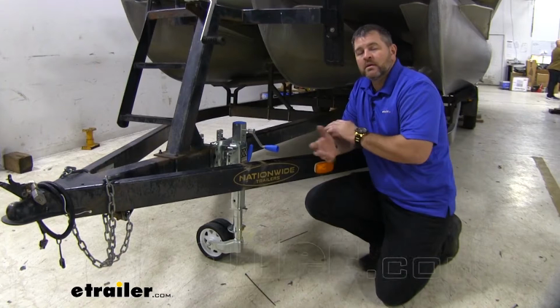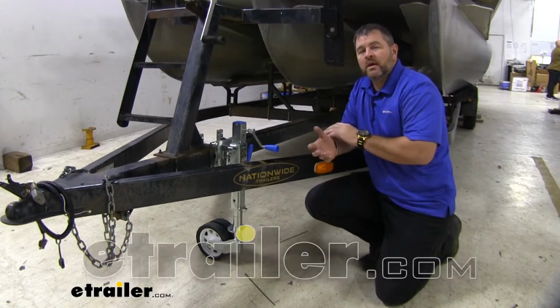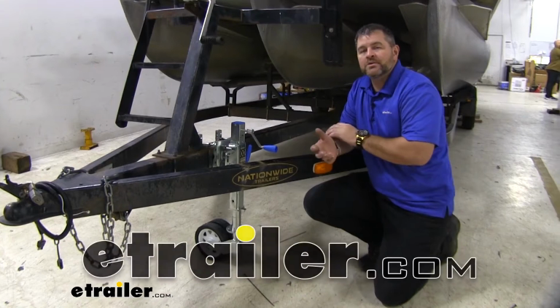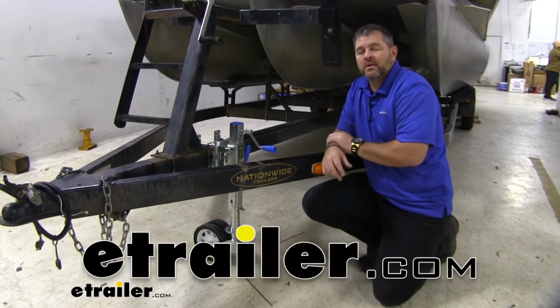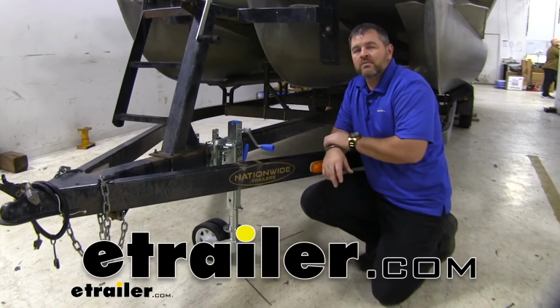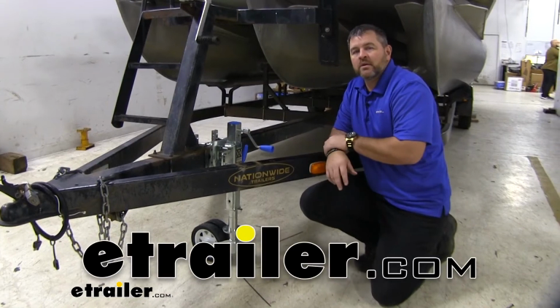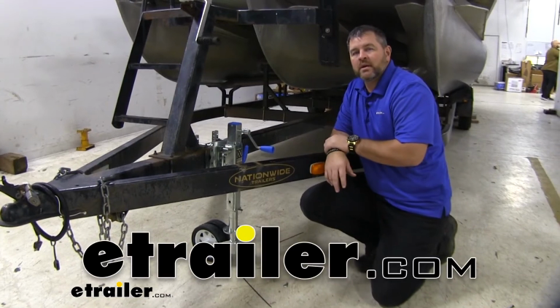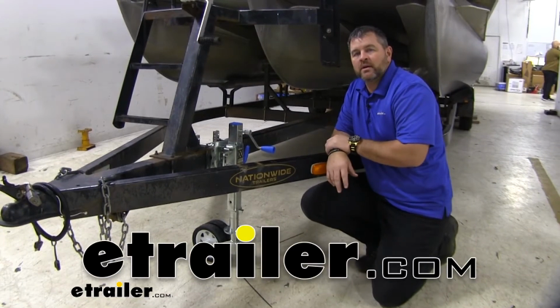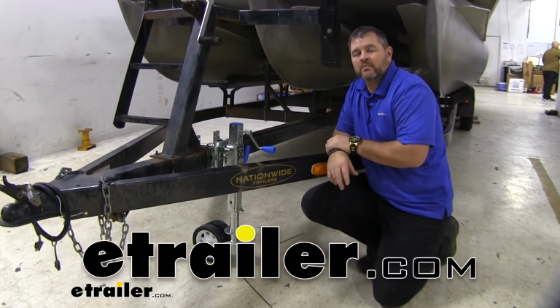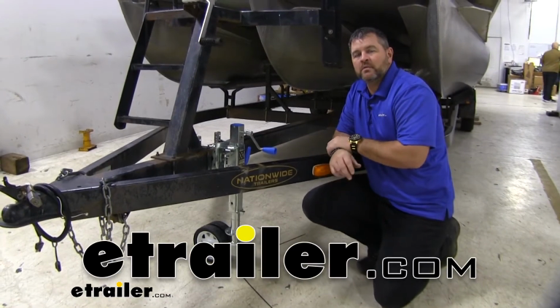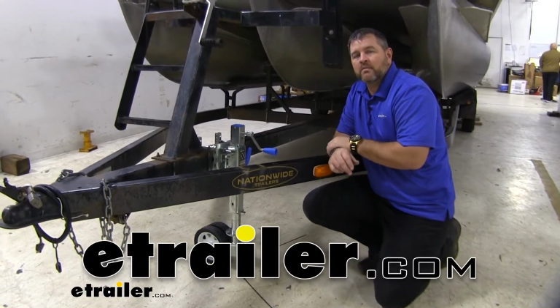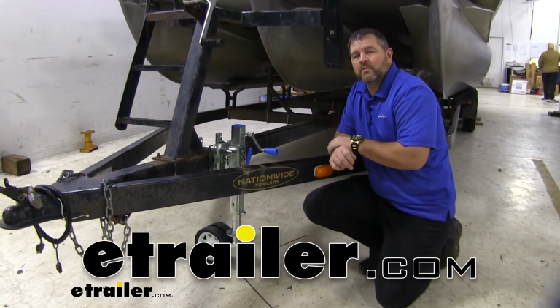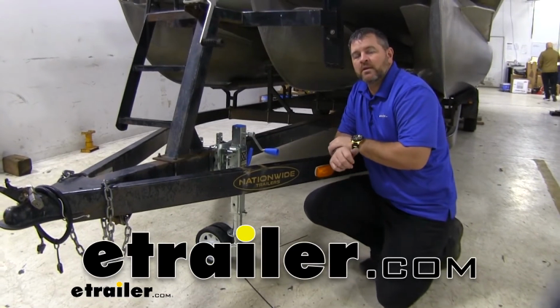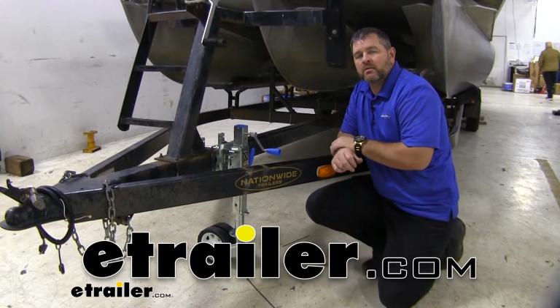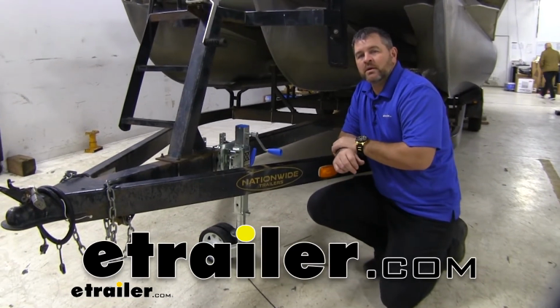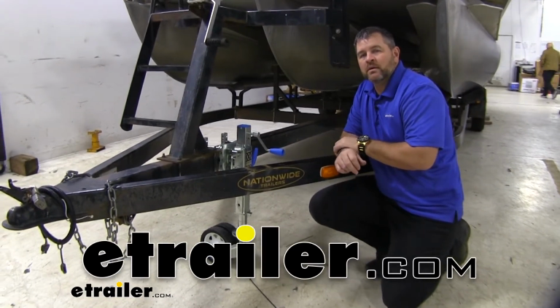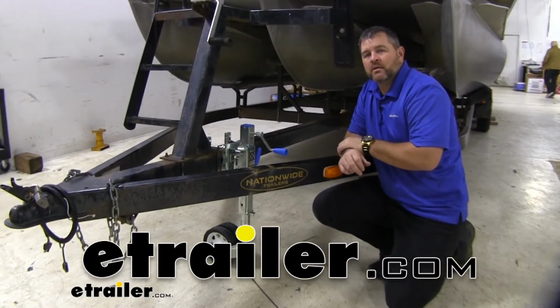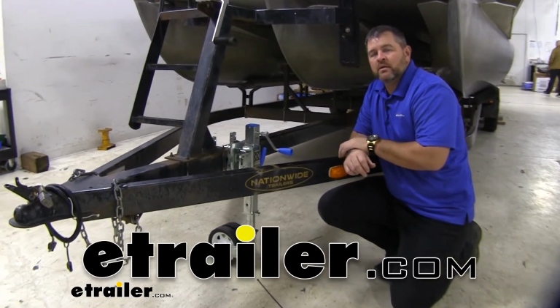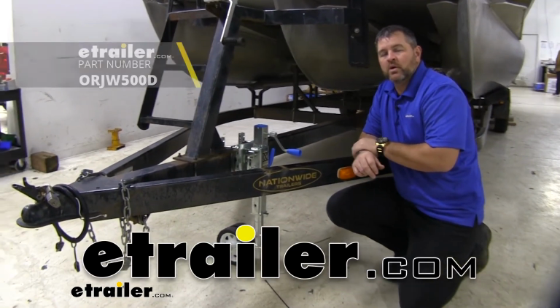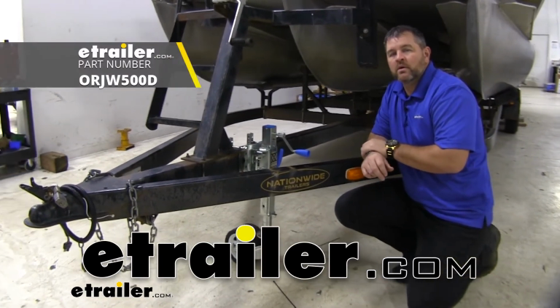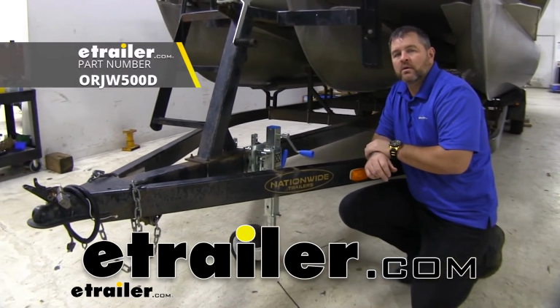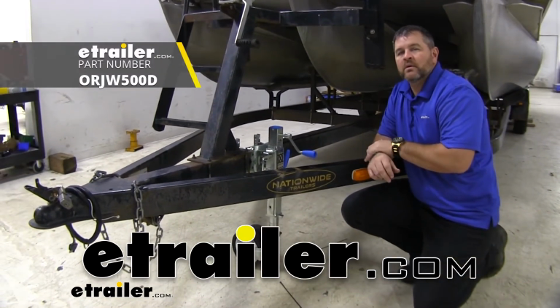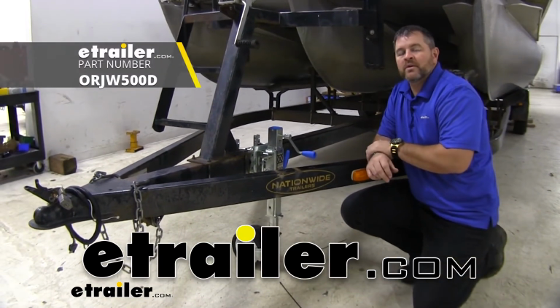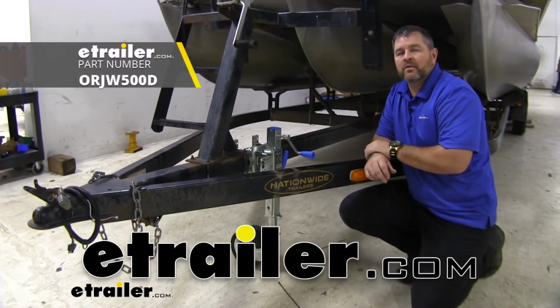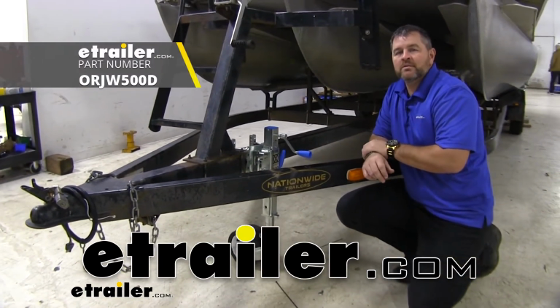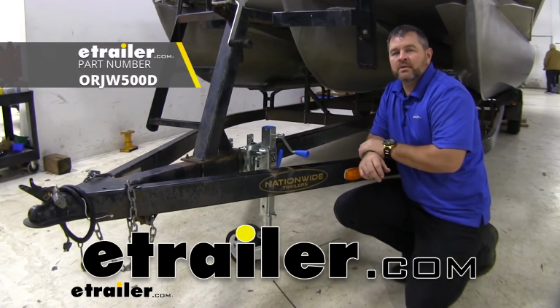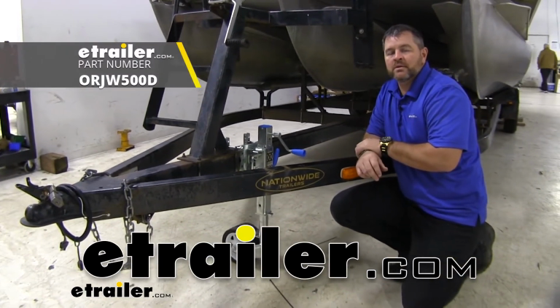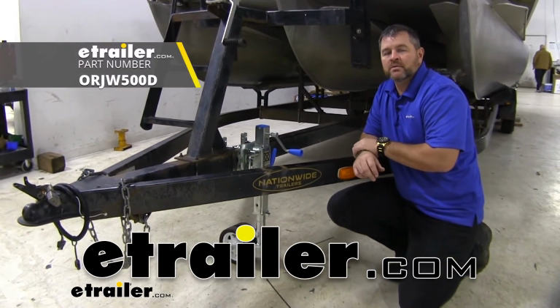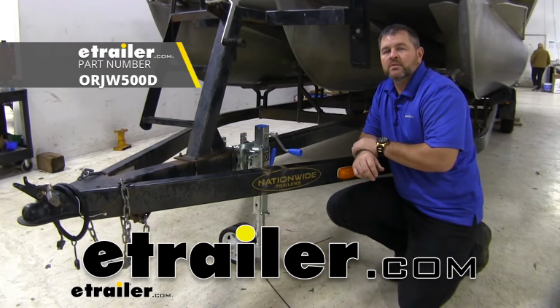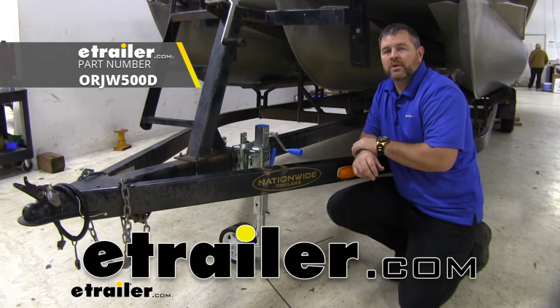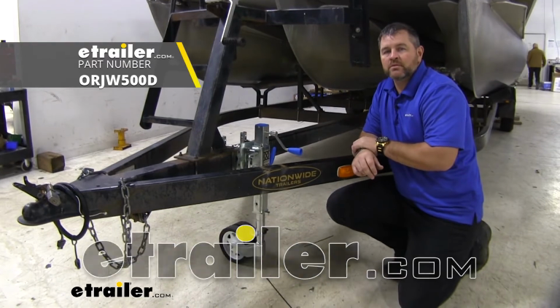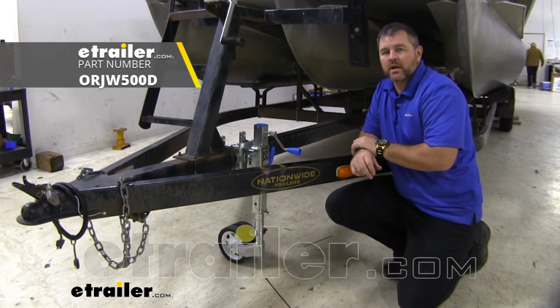Hey guys, Shane here with etrailer.com. Today we're going to be taking a look at the ARC 500 Series Trailer Jack.